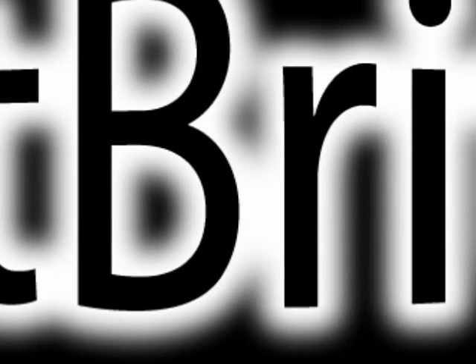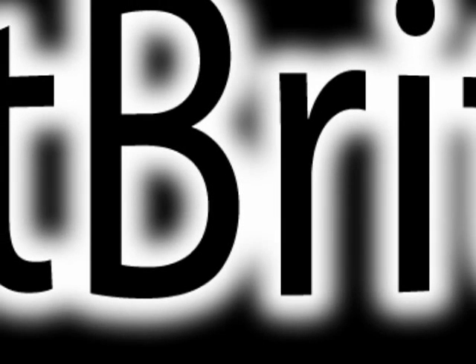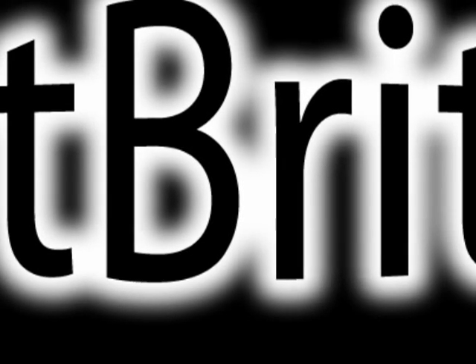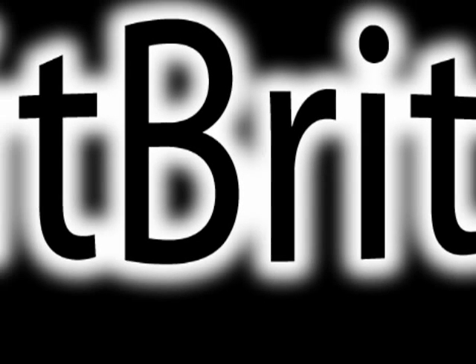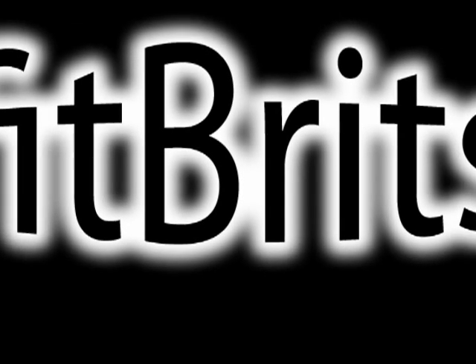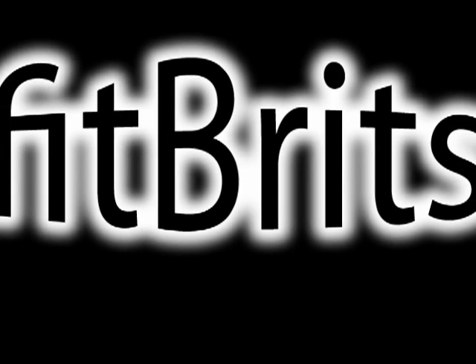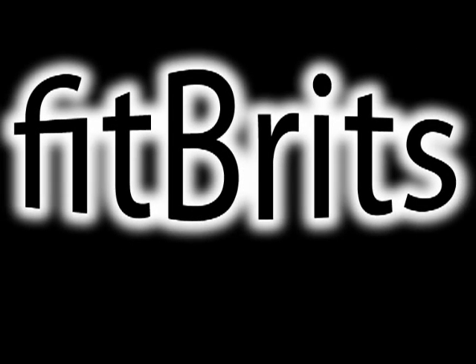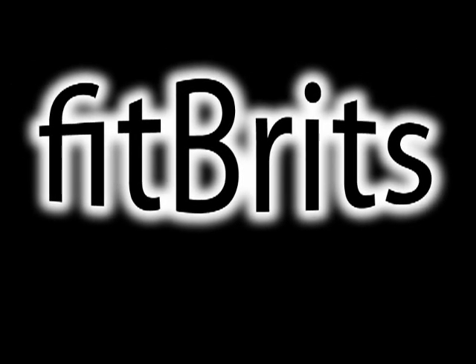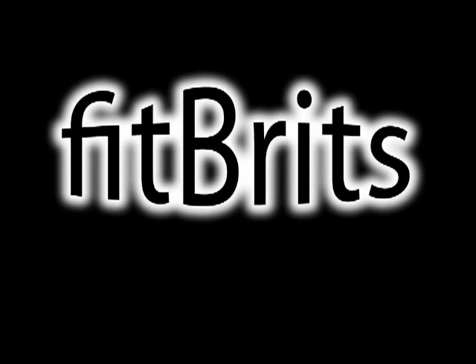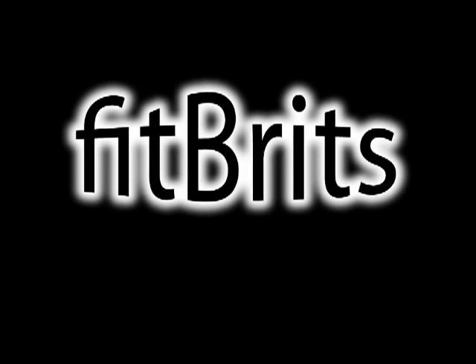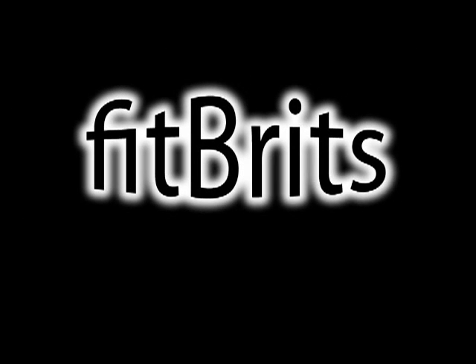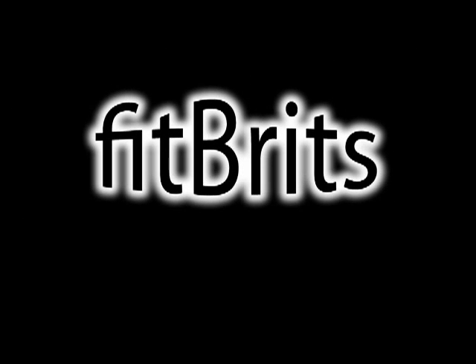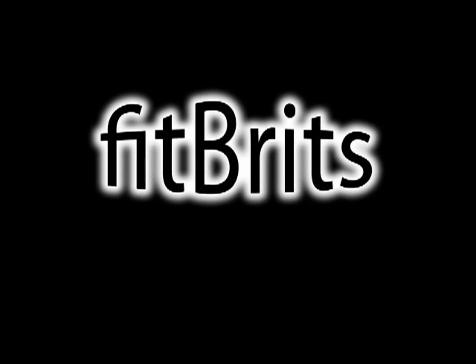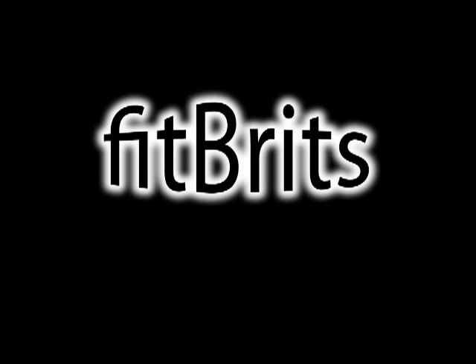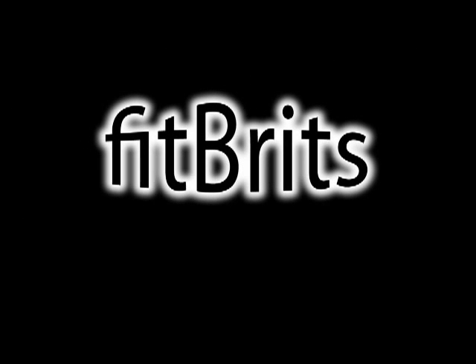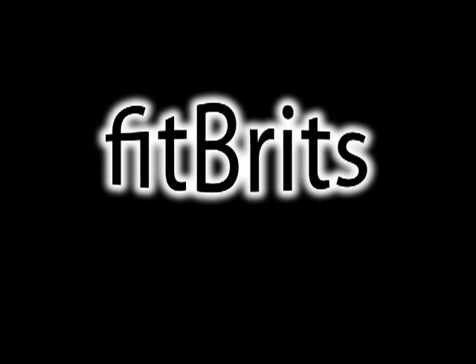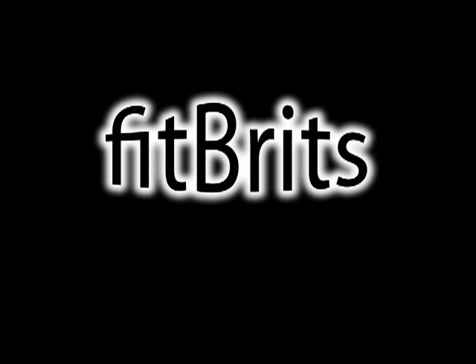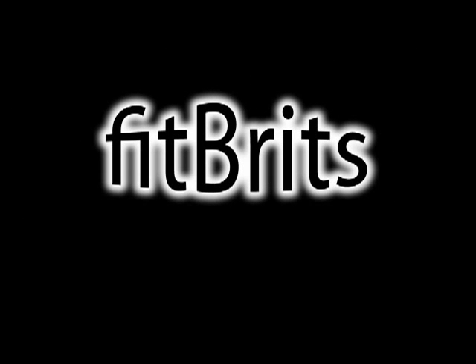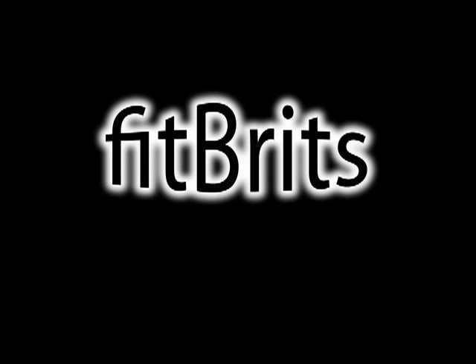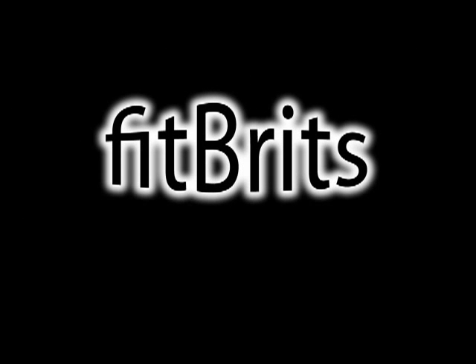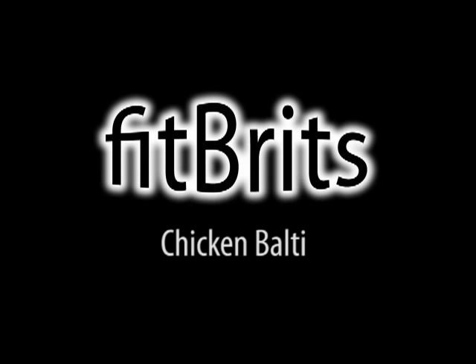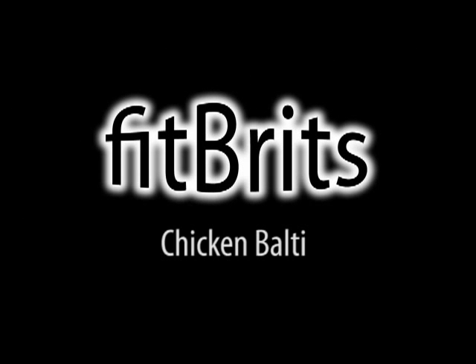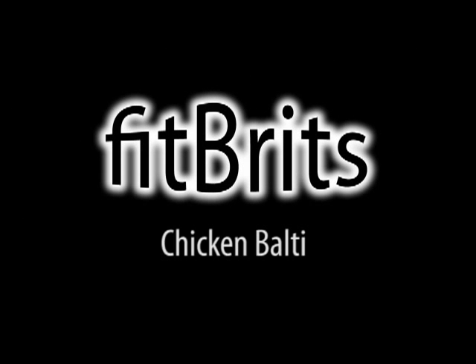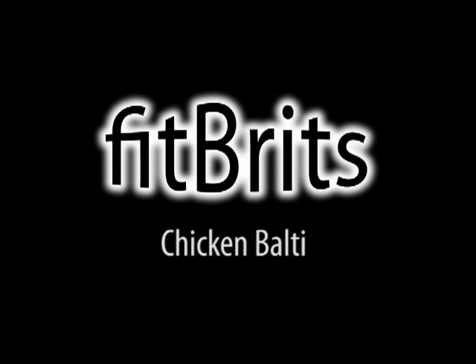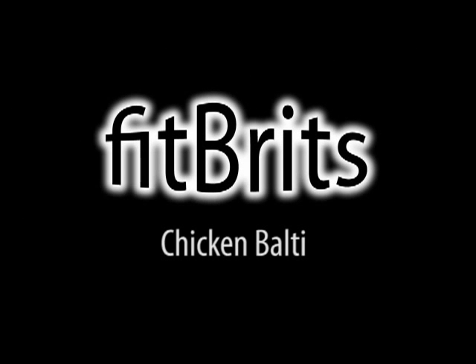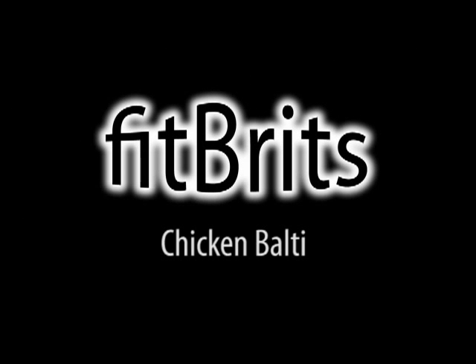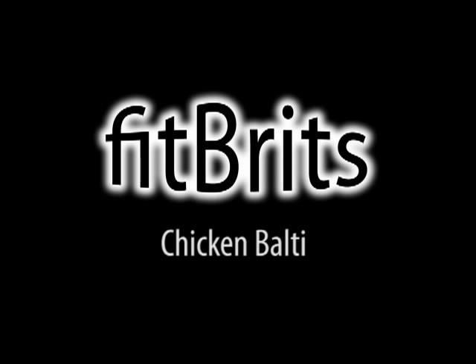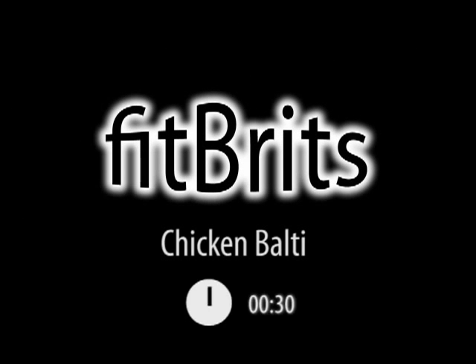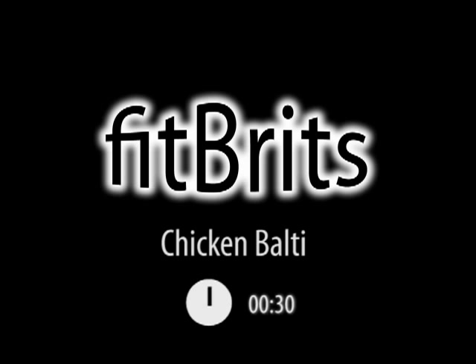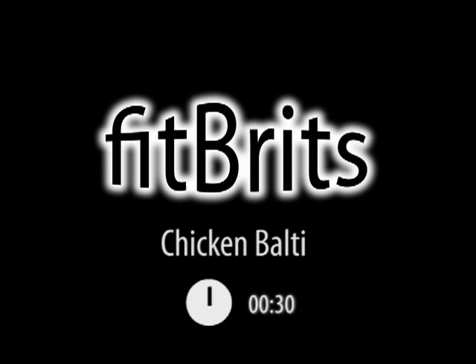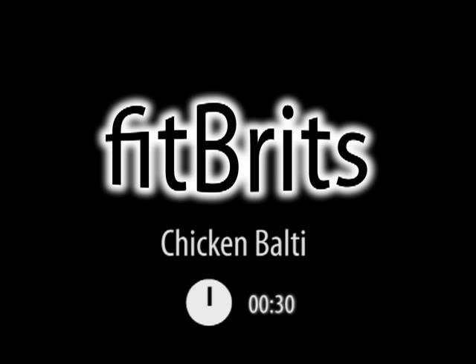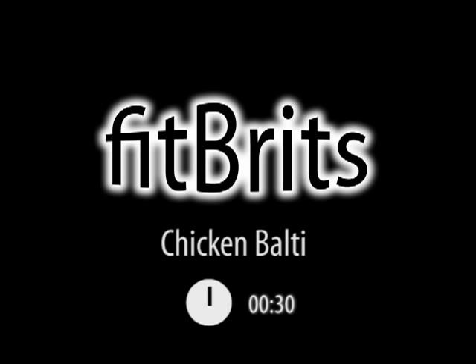You've downloaded the FitBritz recipe podcast for a chicken balti. This will take about 30 minutes to prepare and cook.